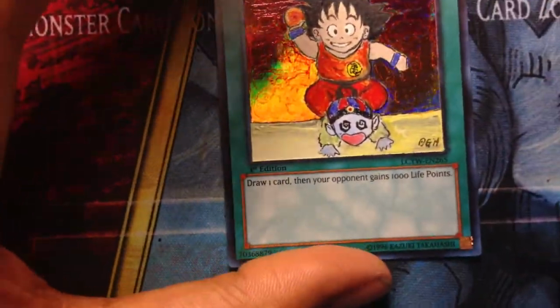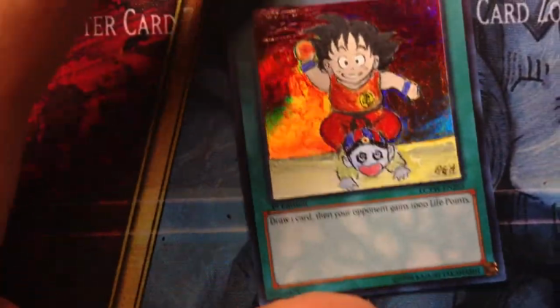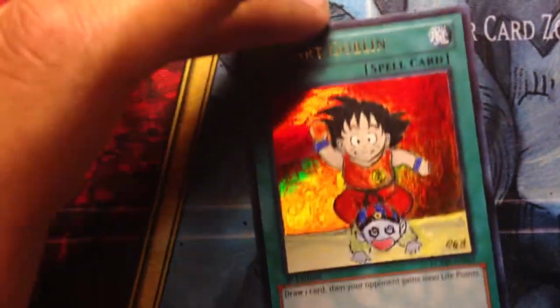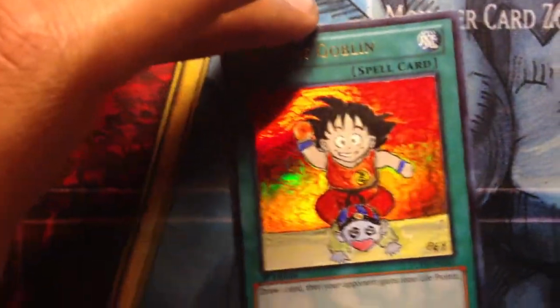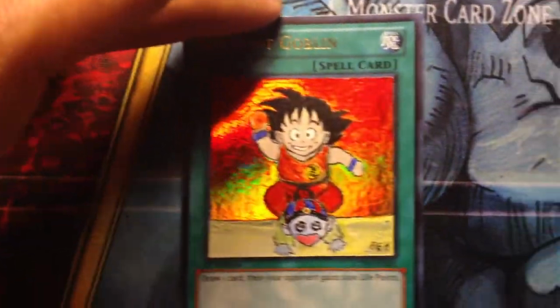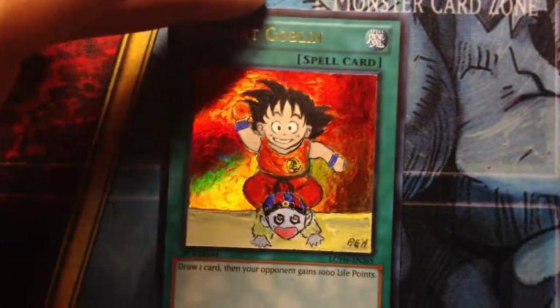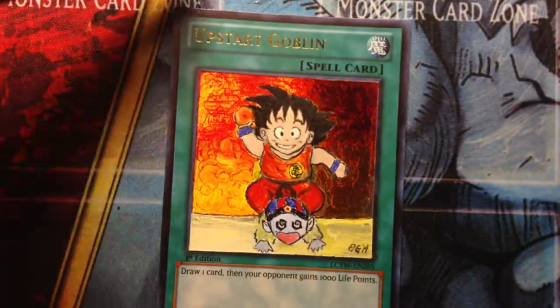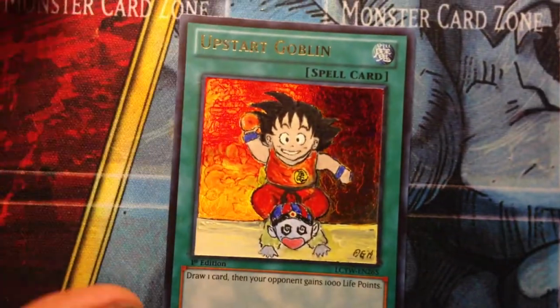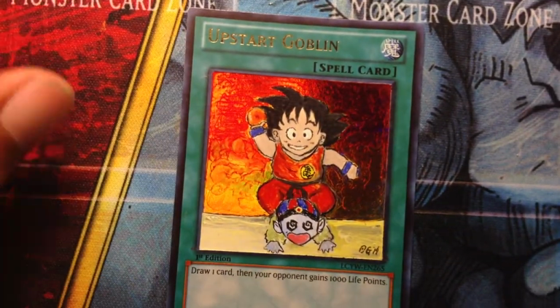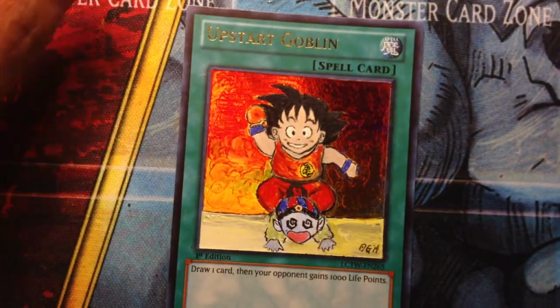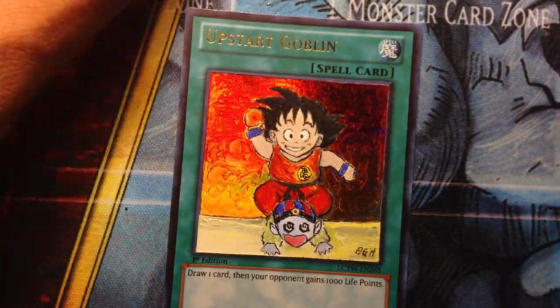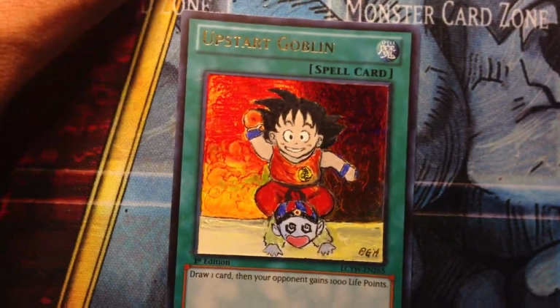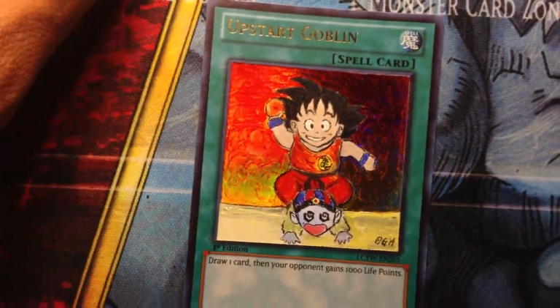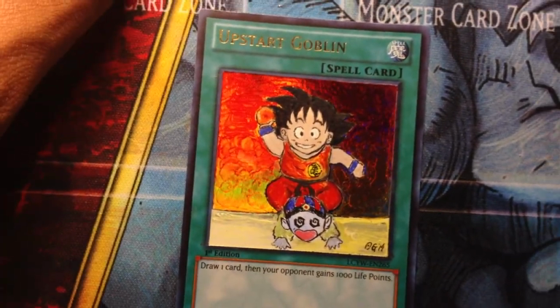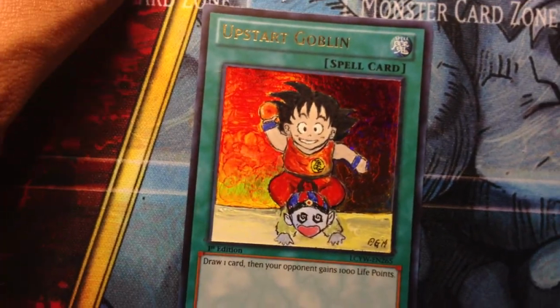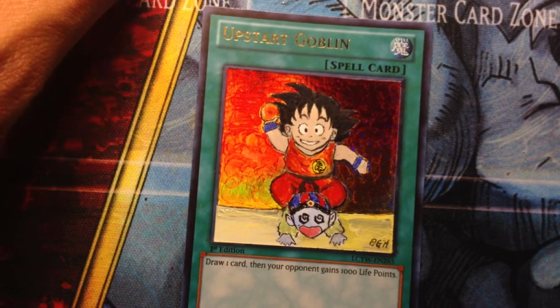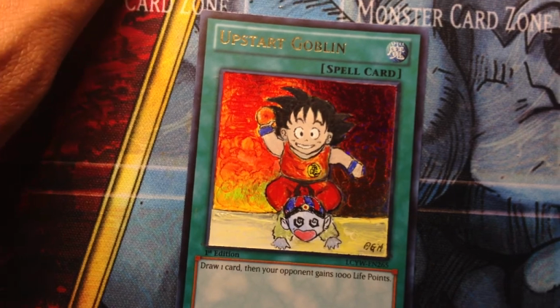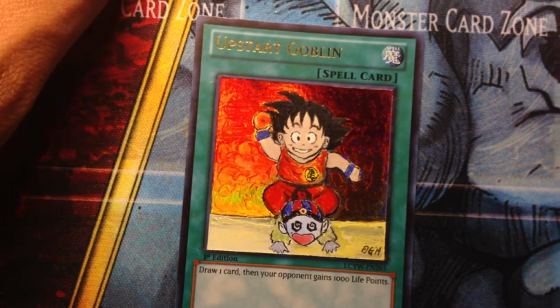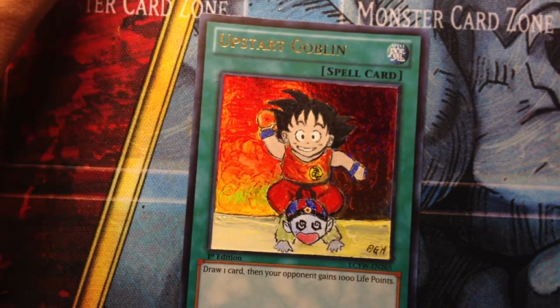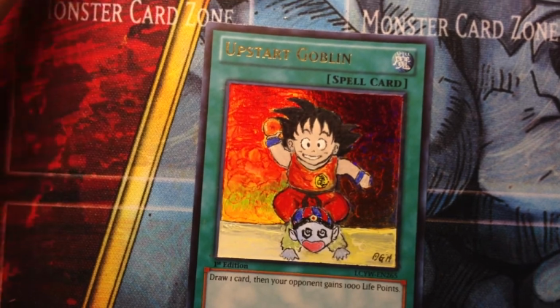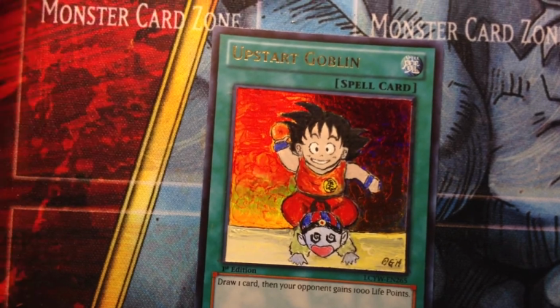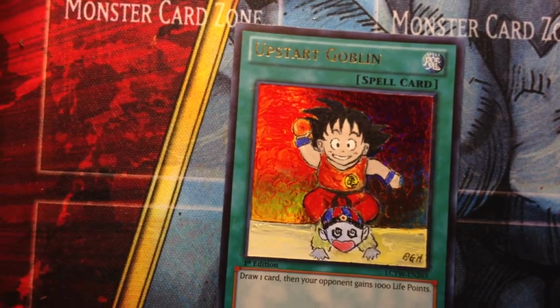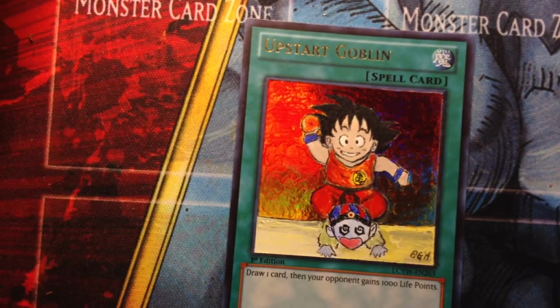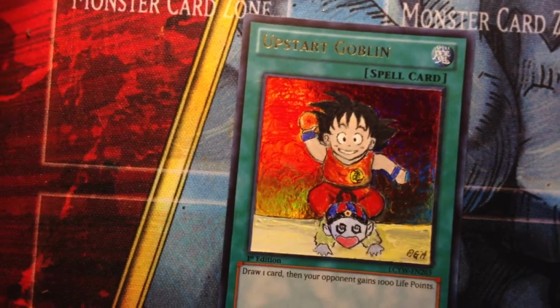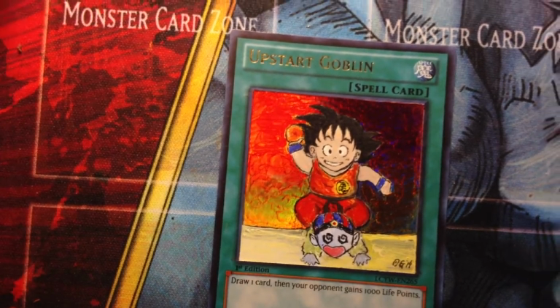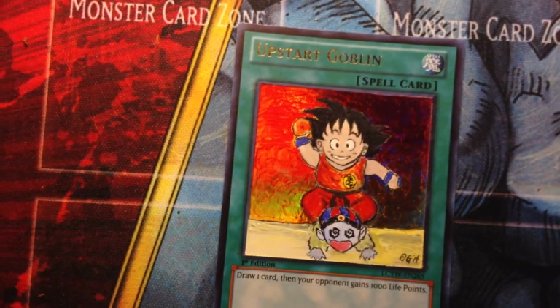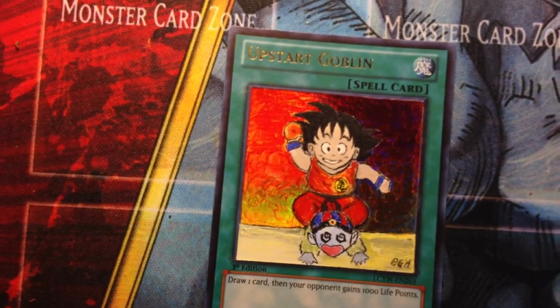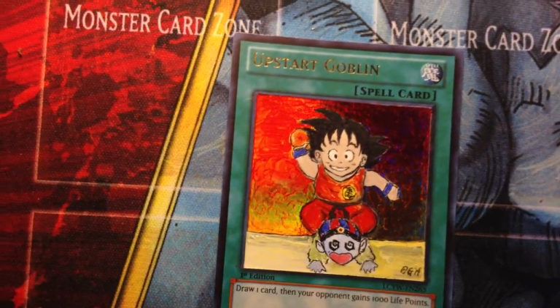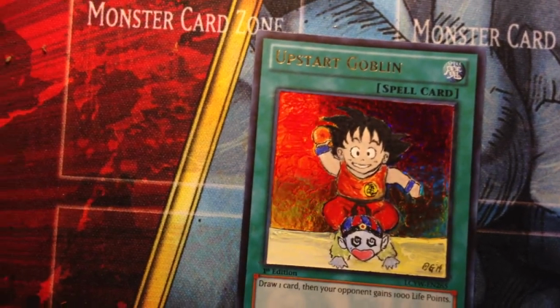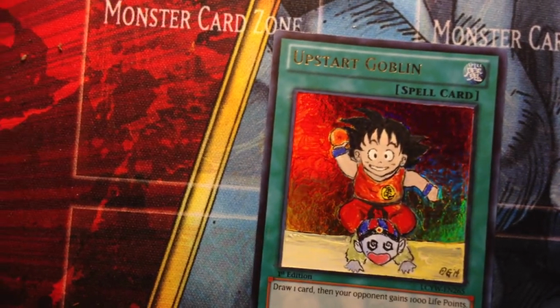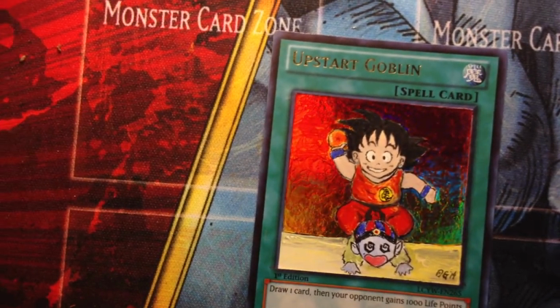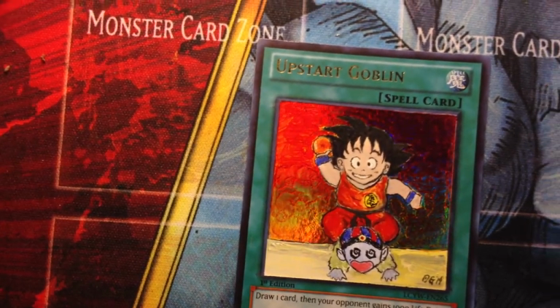Alrighty guys, and that's the end of another Altered Arts video — Altered Arts video number 10.